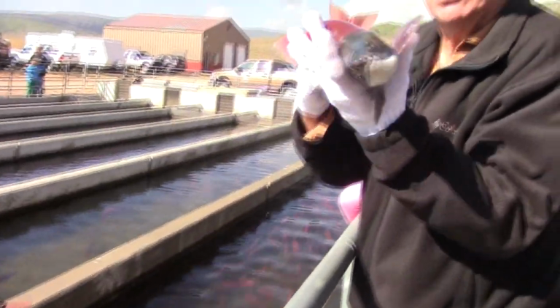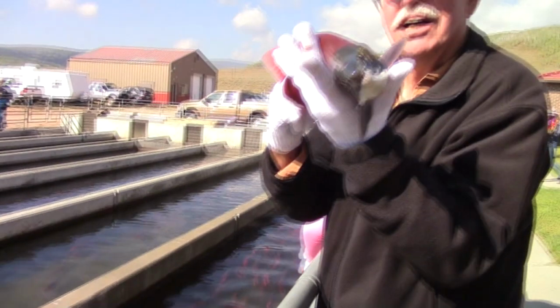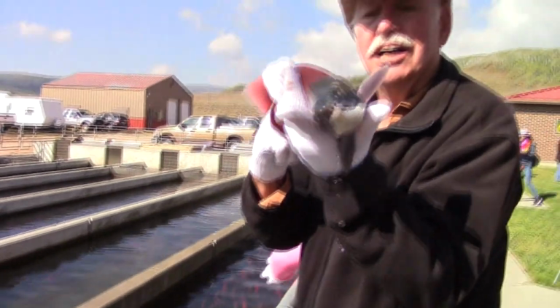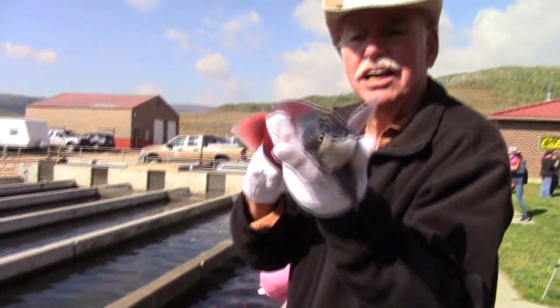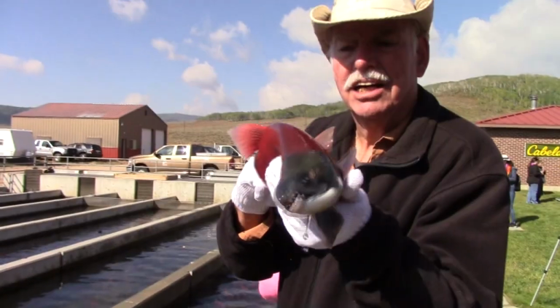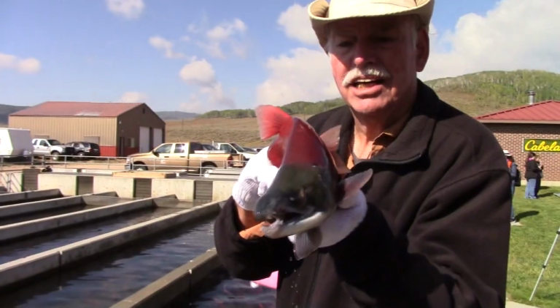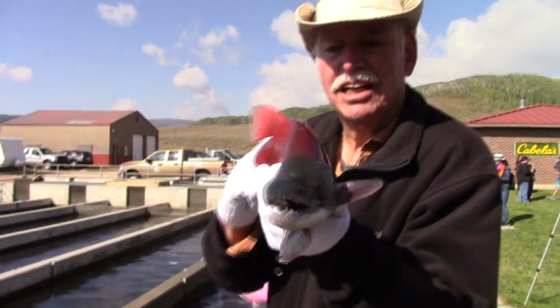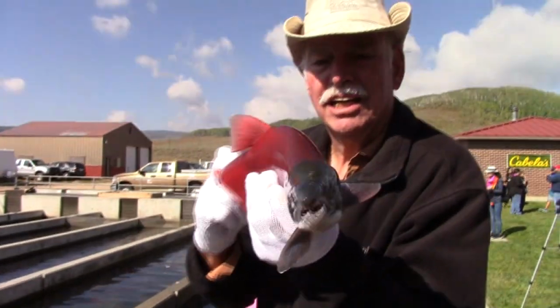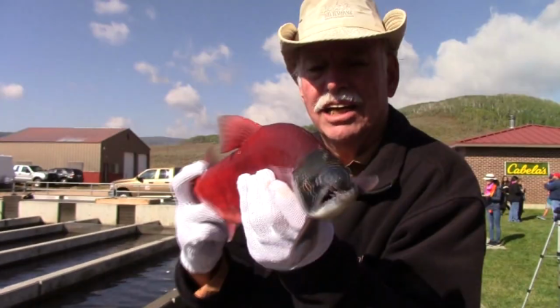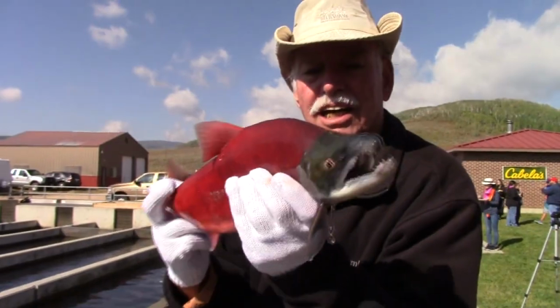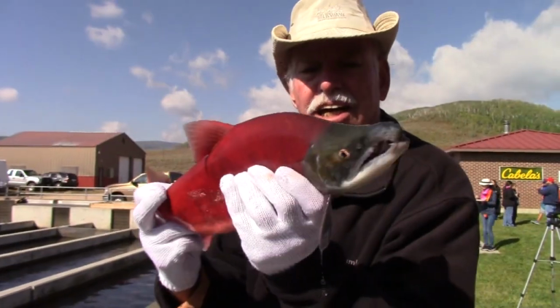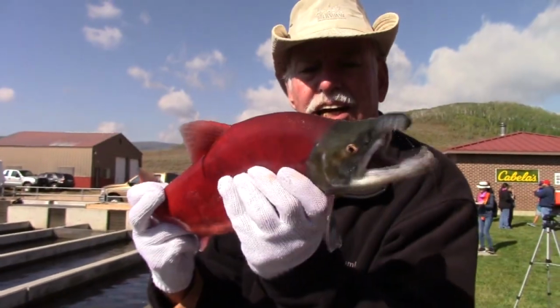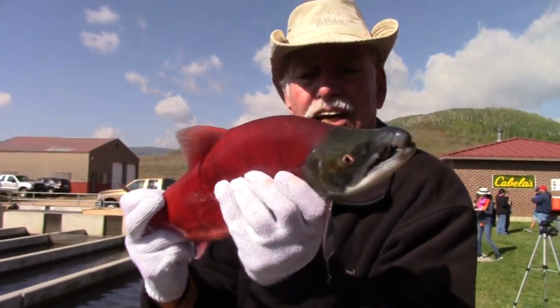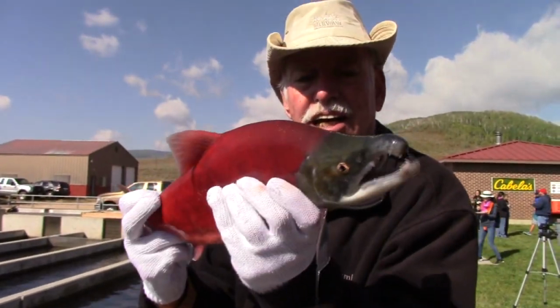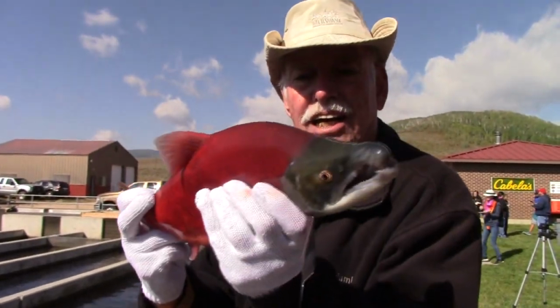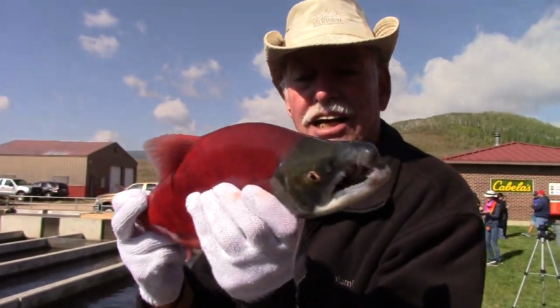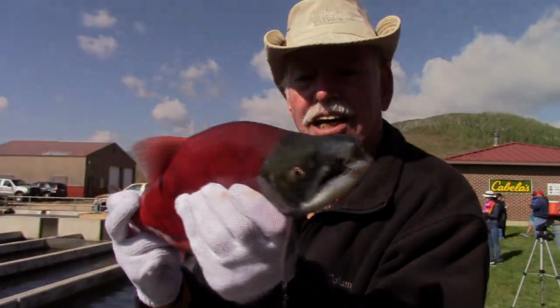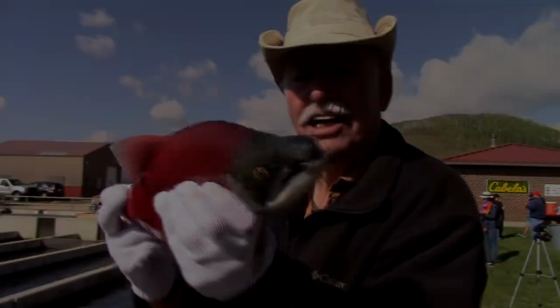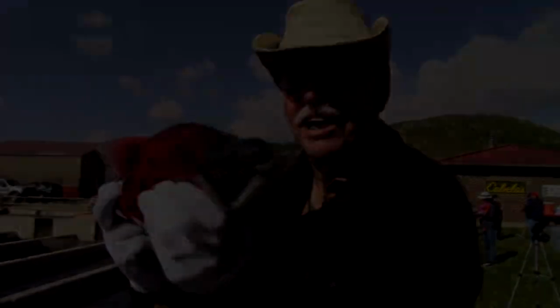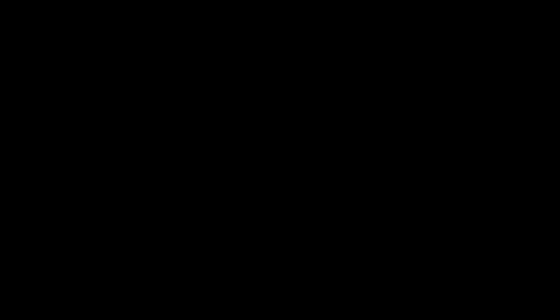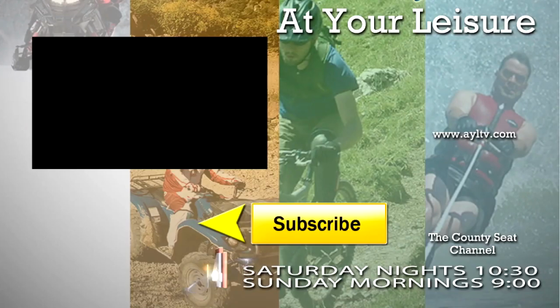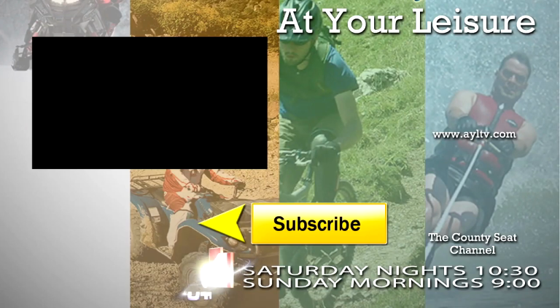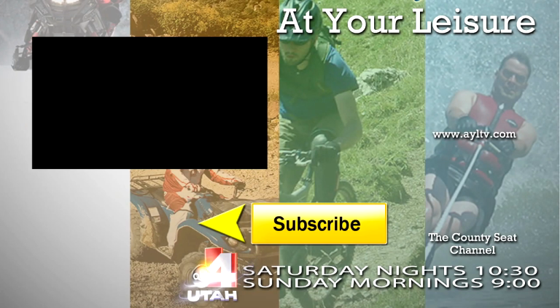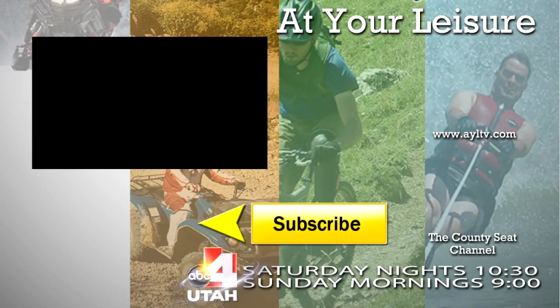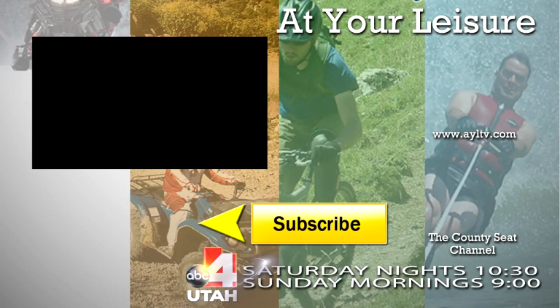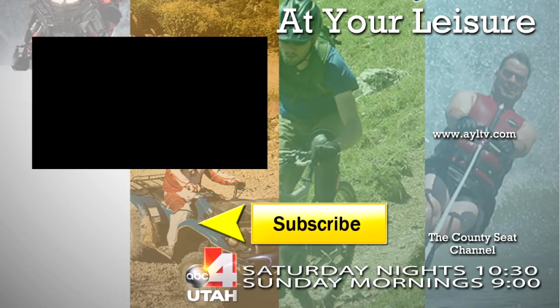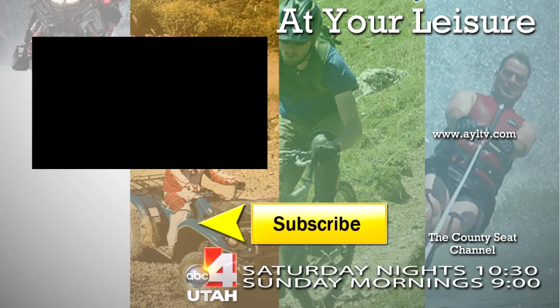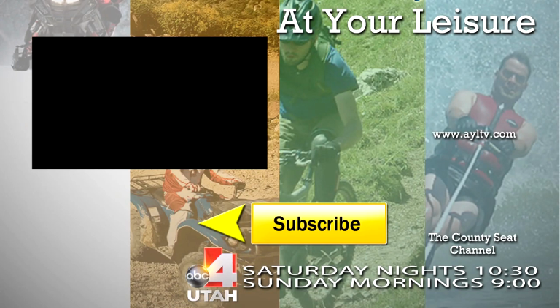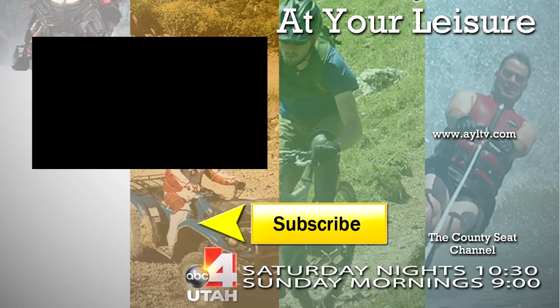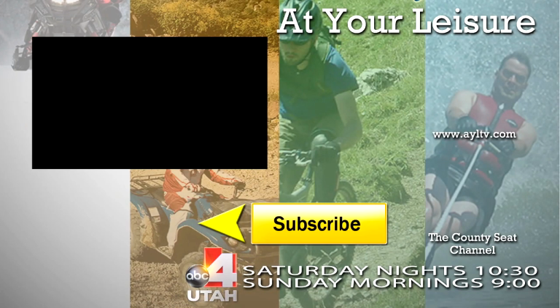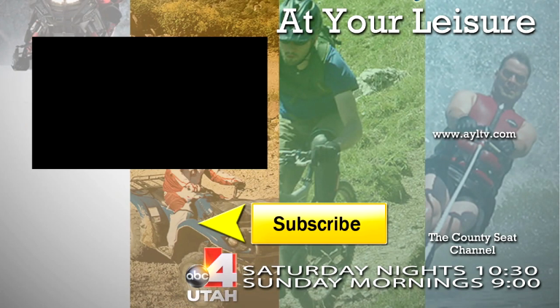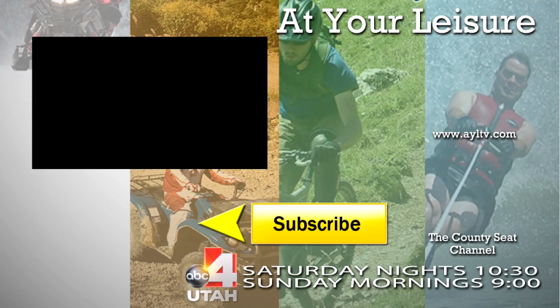Rhys Stein, at your leisure, at Strawberry Reservoir.